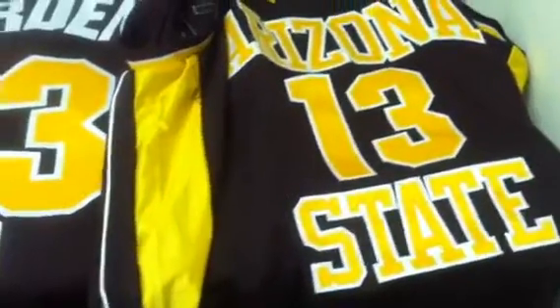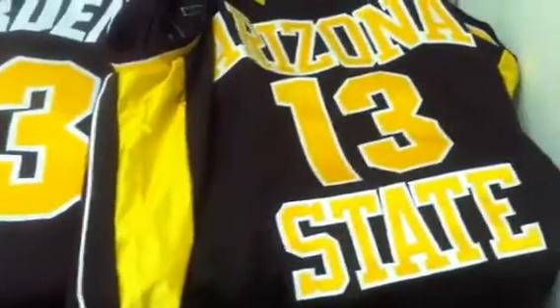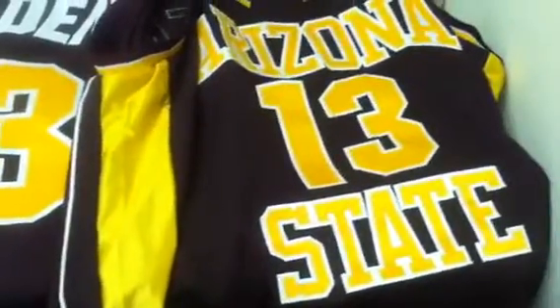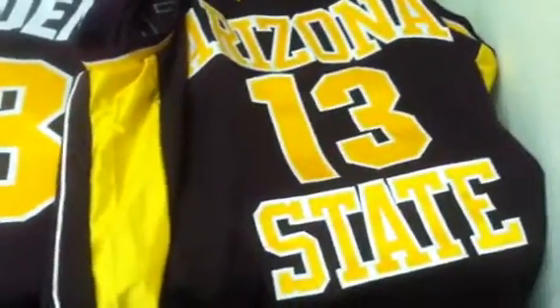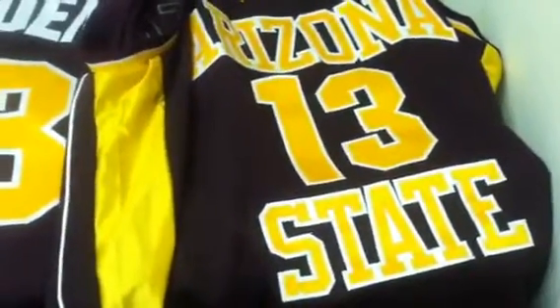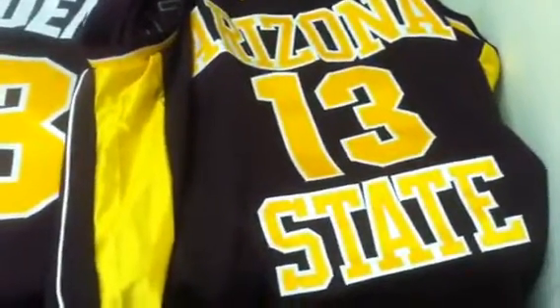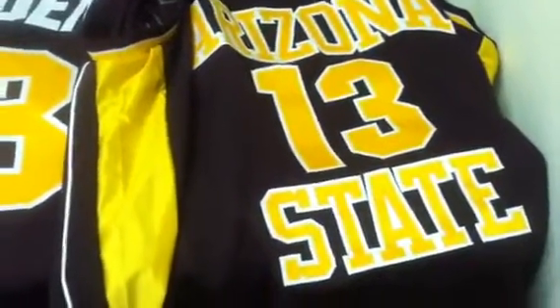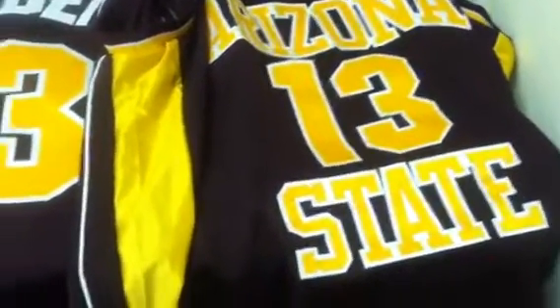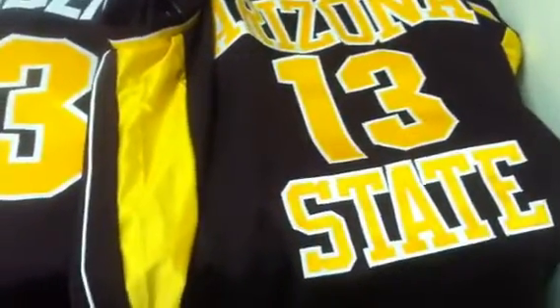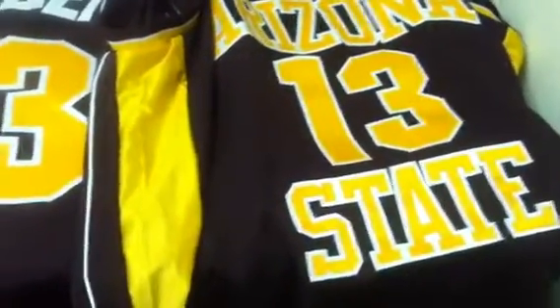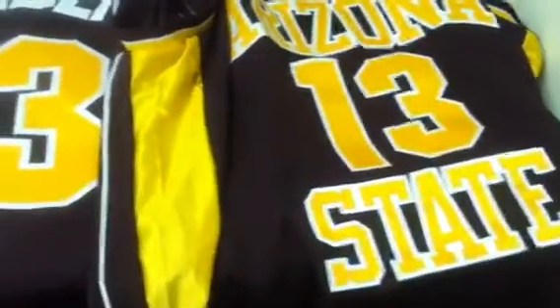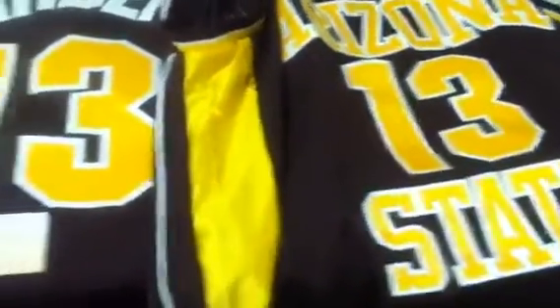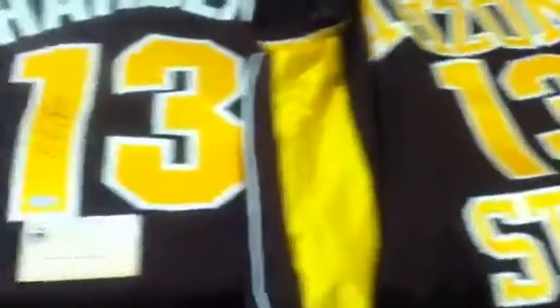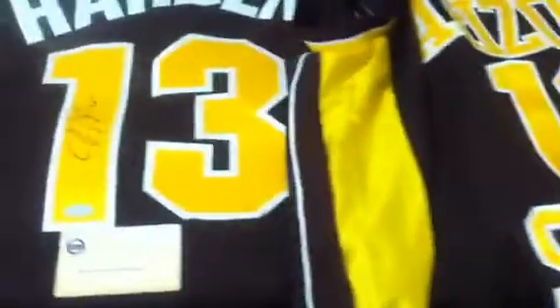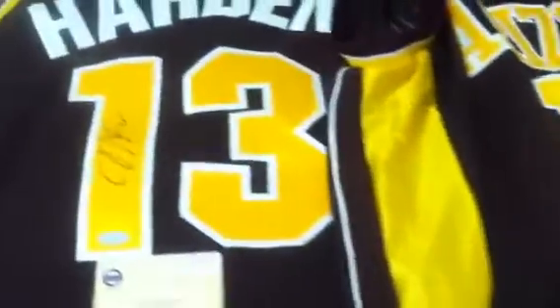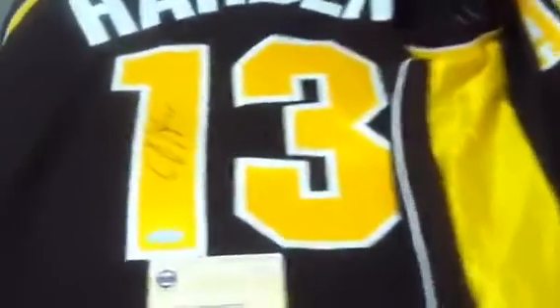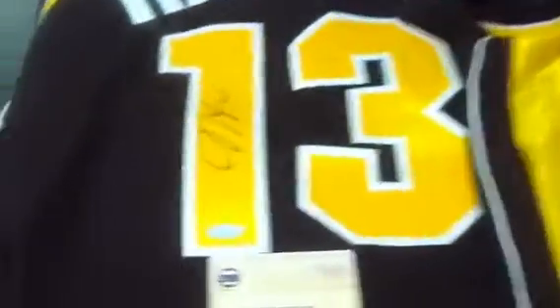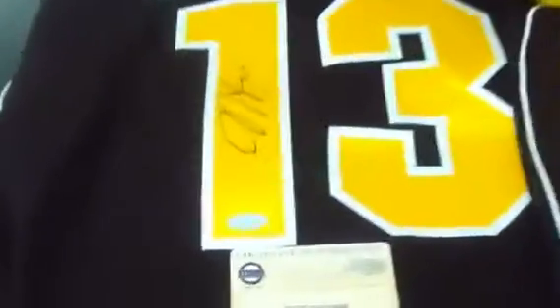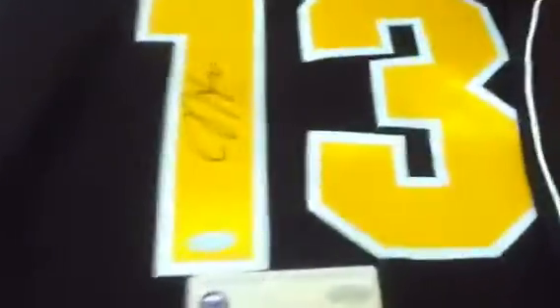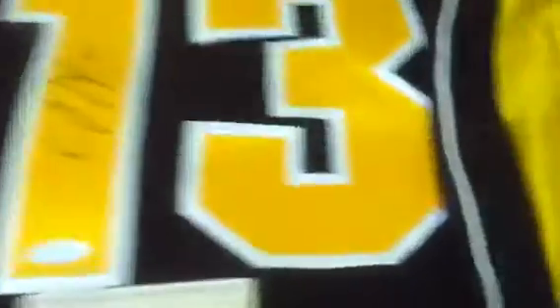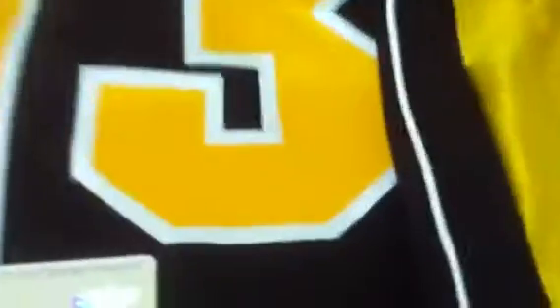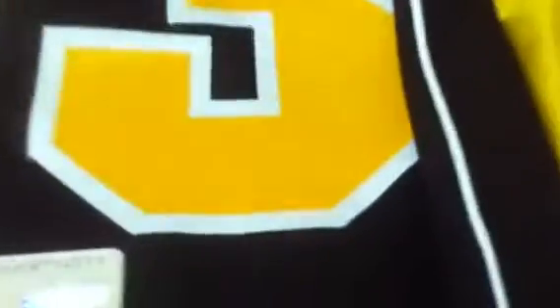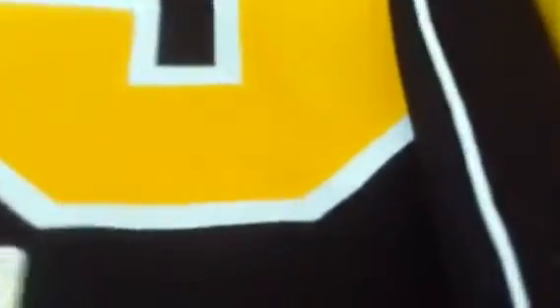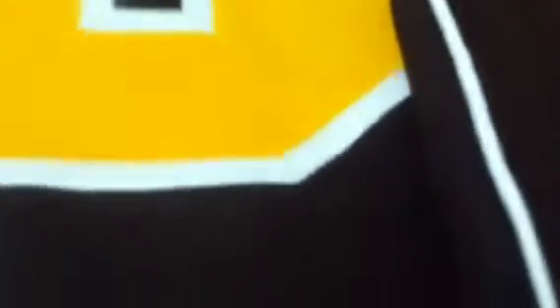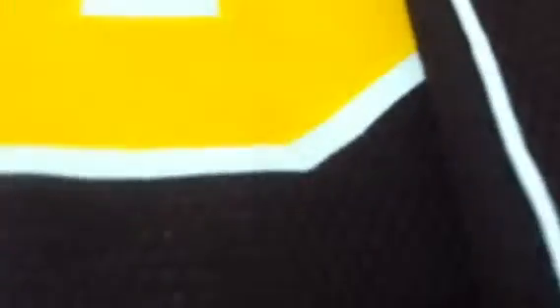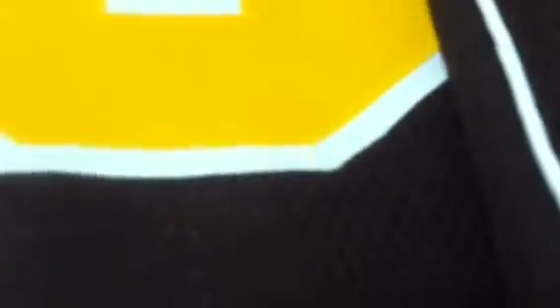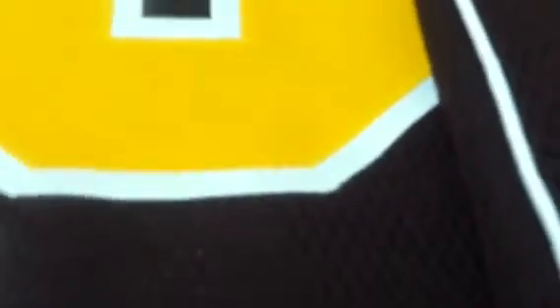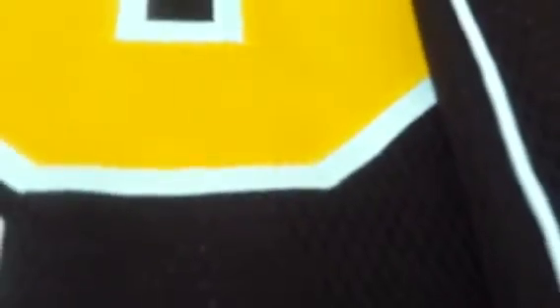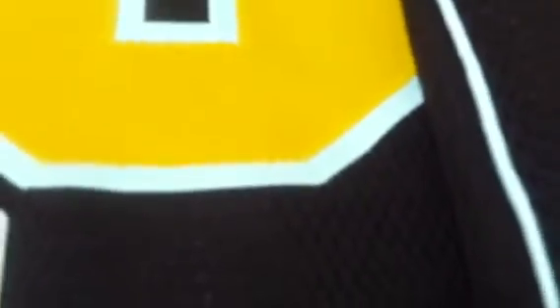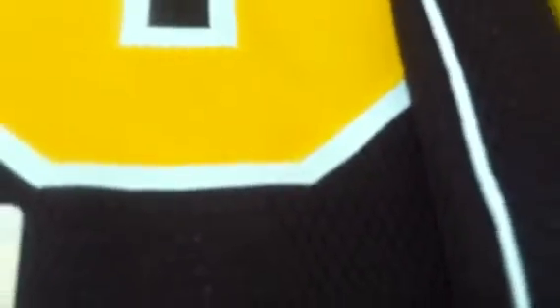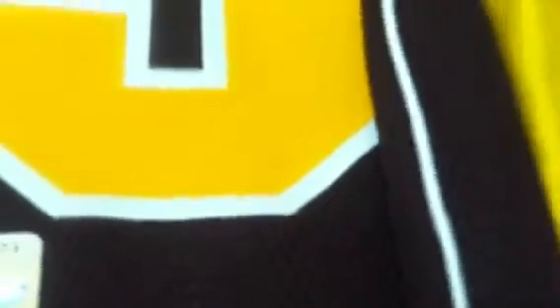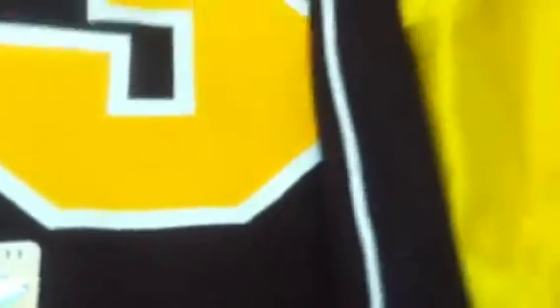You can see the front of the jersey there. It's a custom jersey — name and numbers are all sewn on, as you can see there. Size extra large.